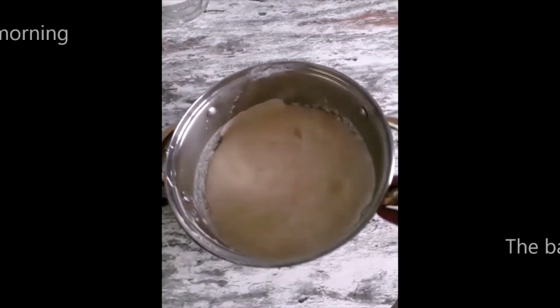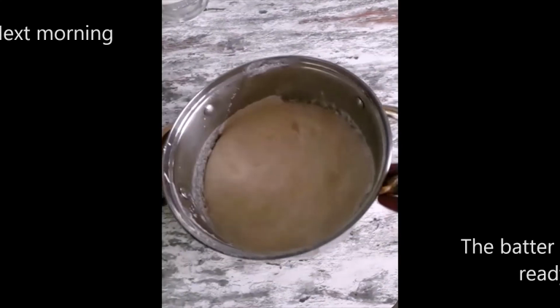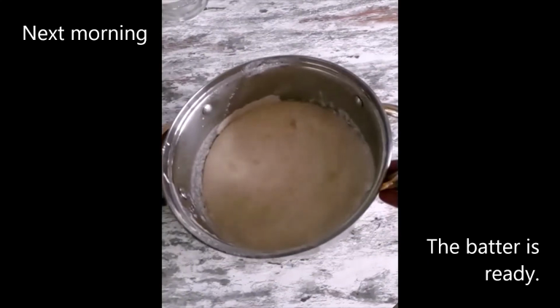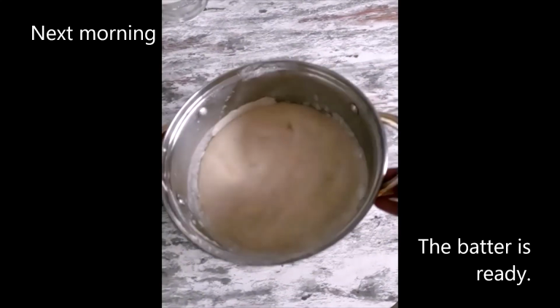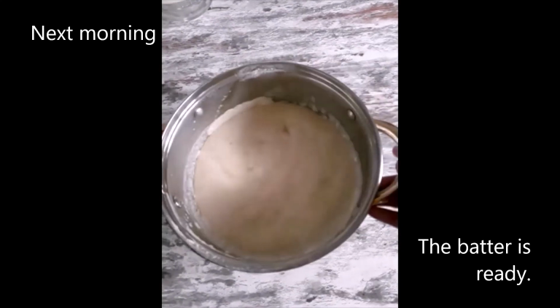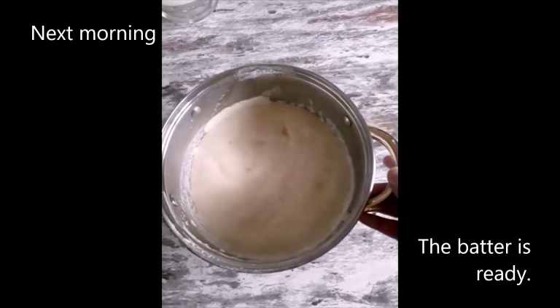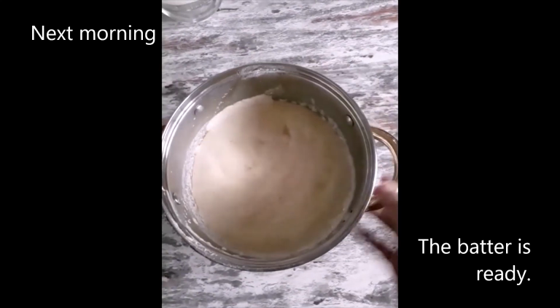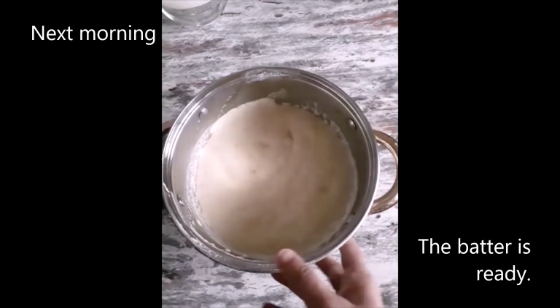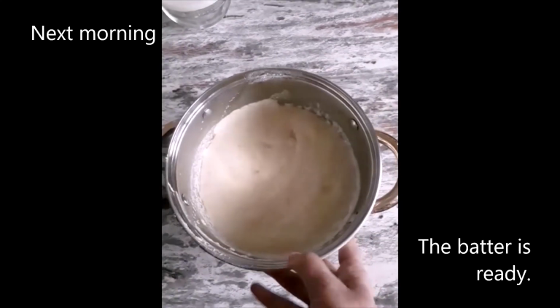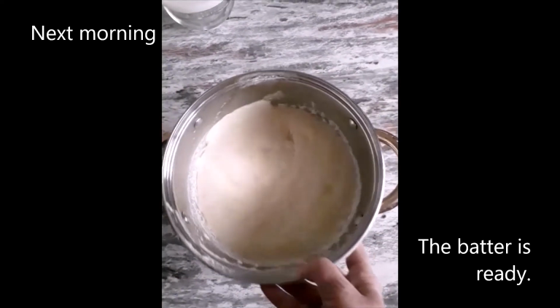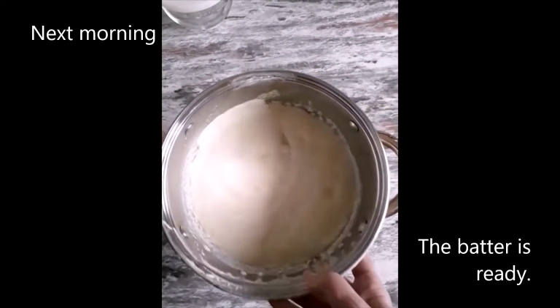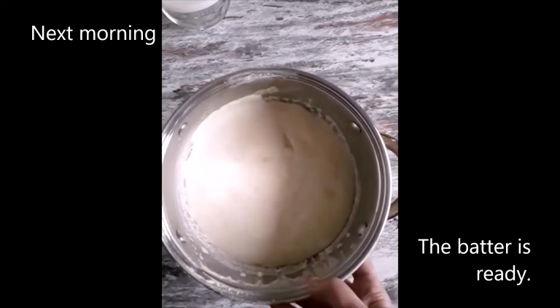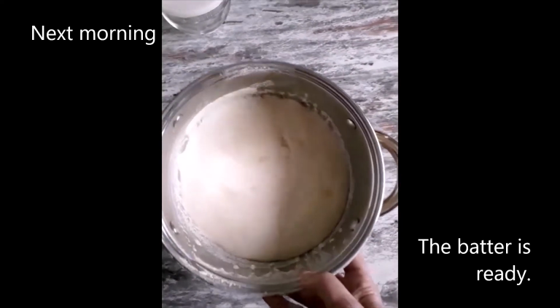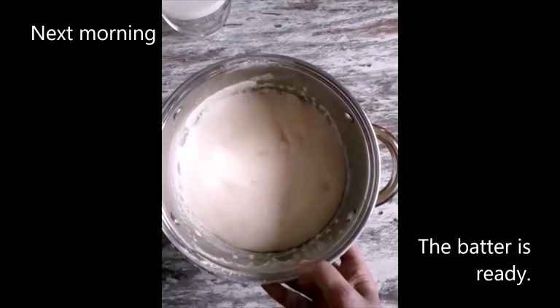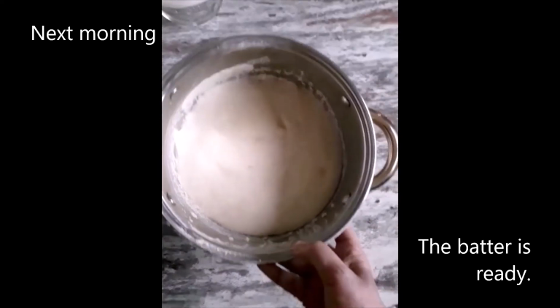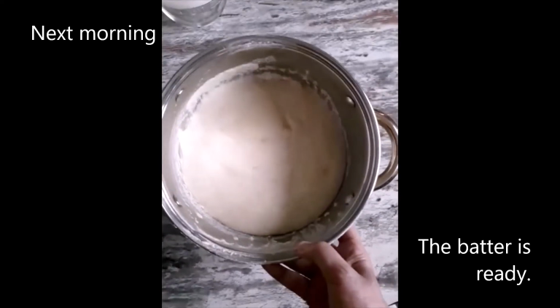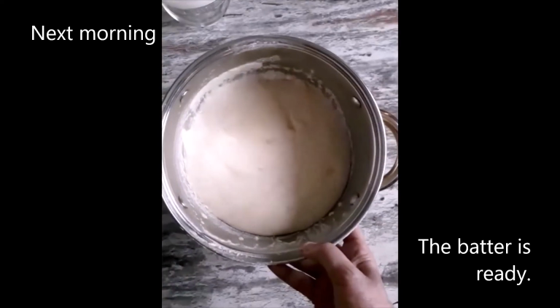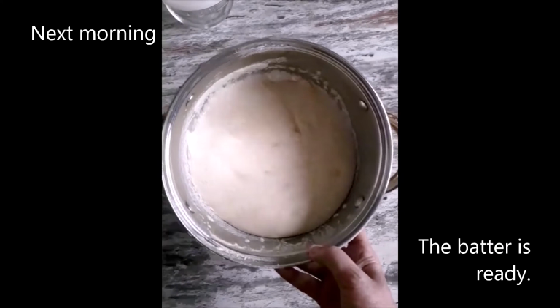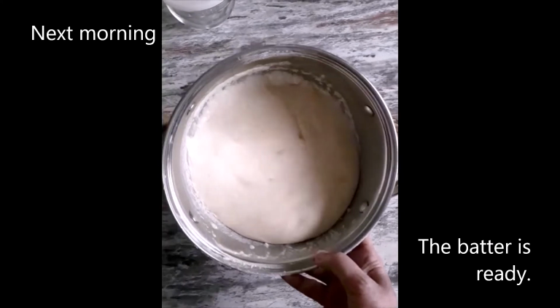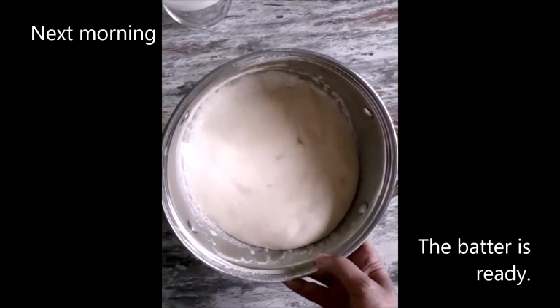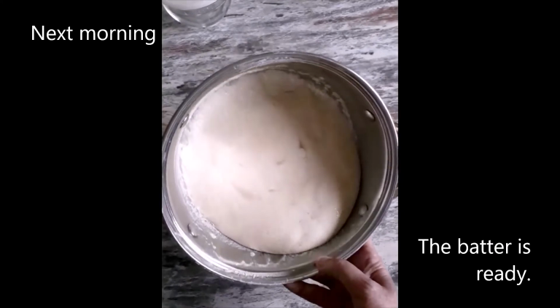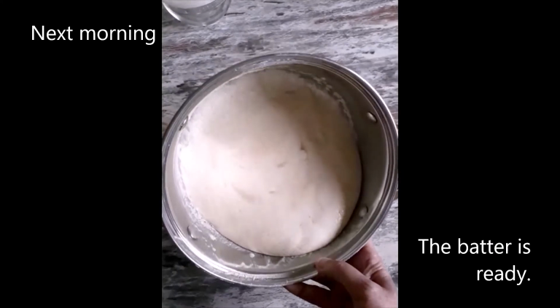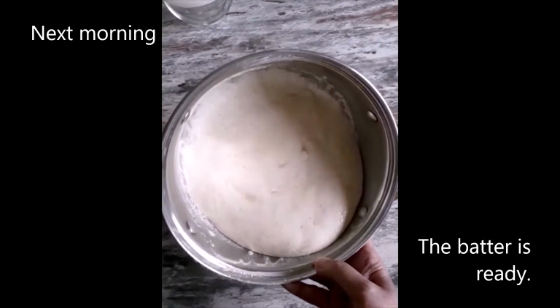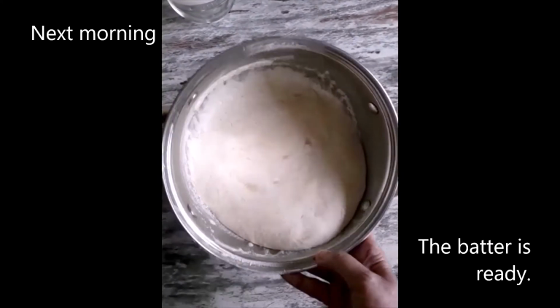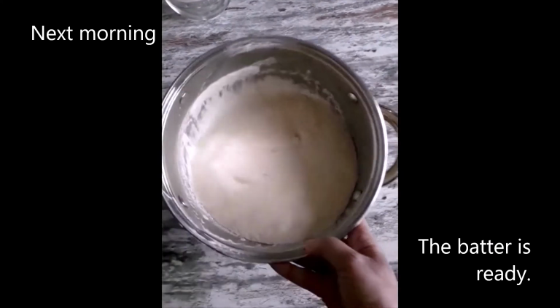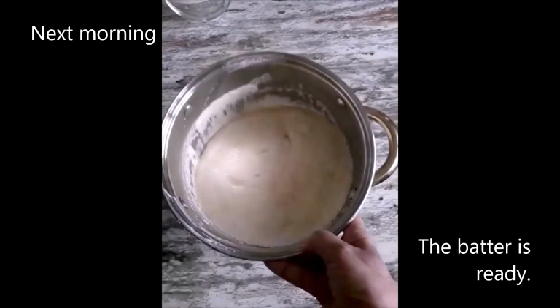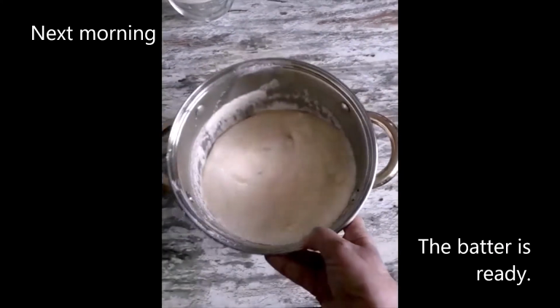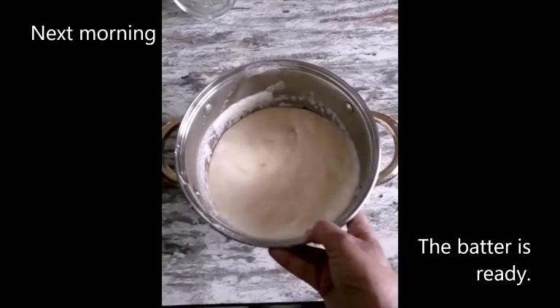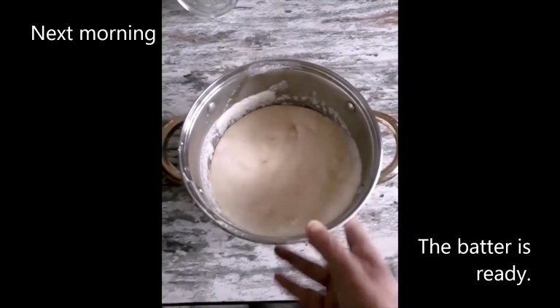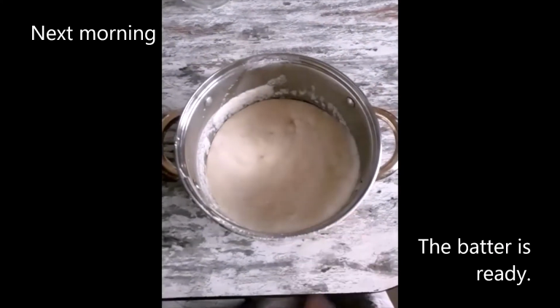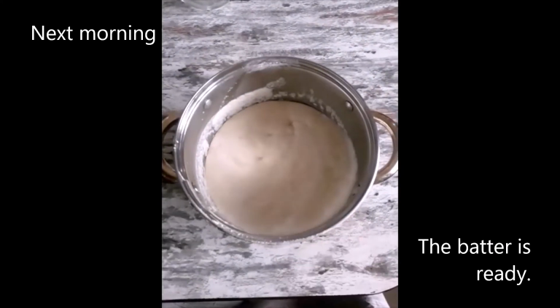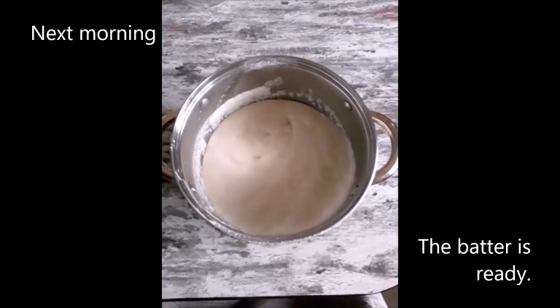After keeping it overnight, see how fluffy the batter has become!